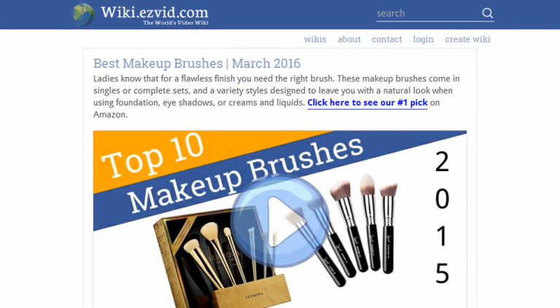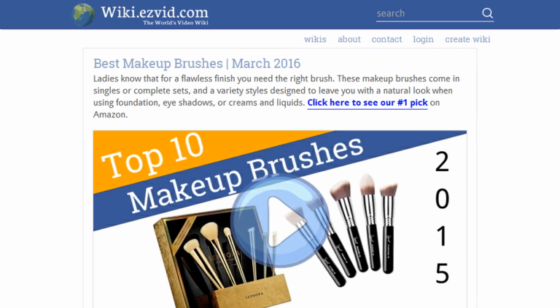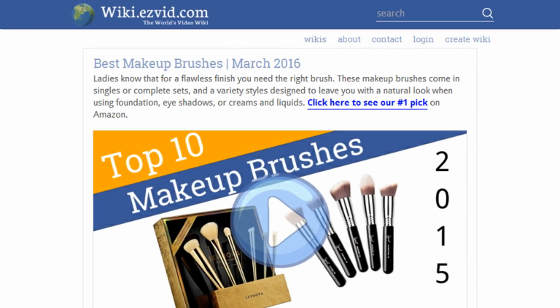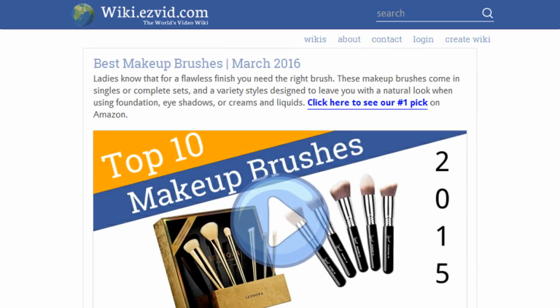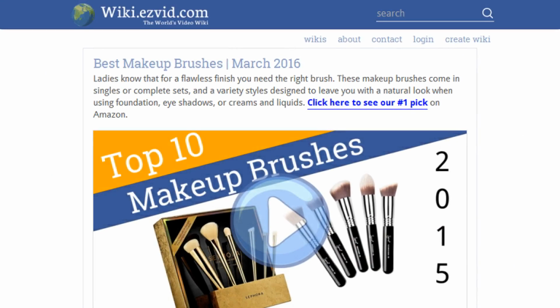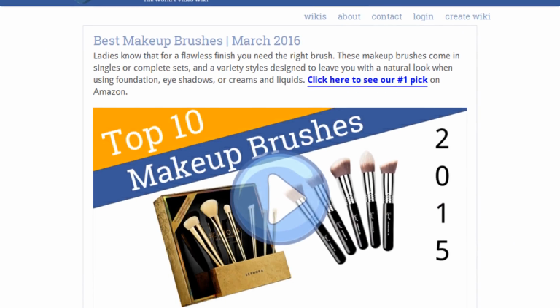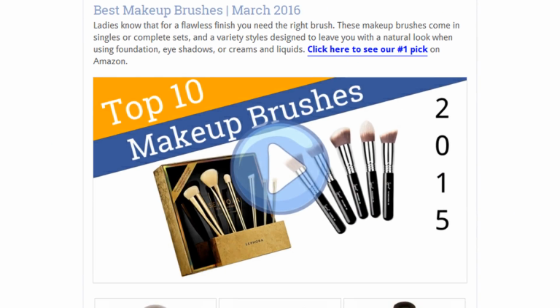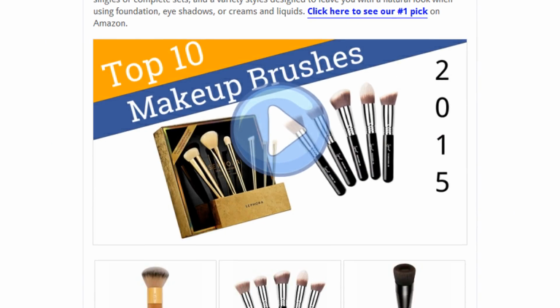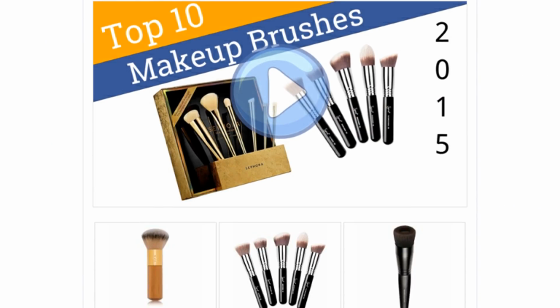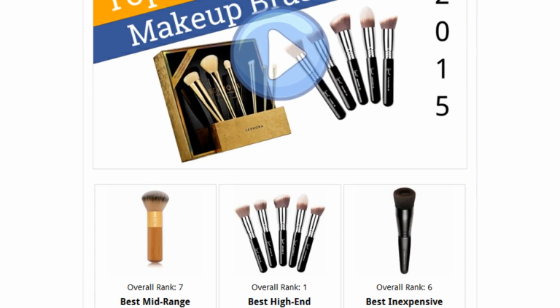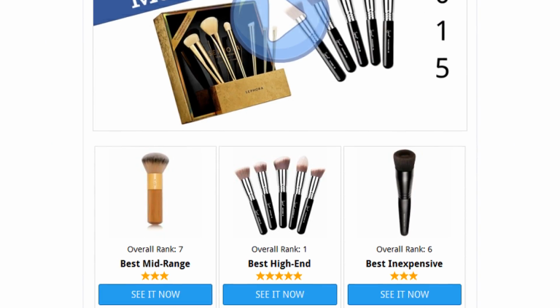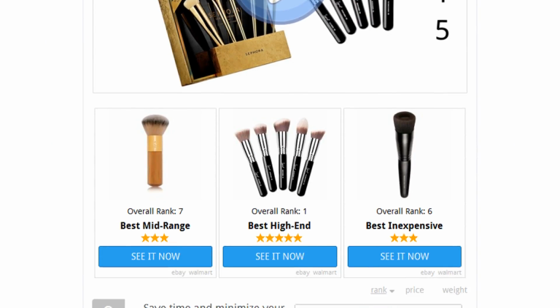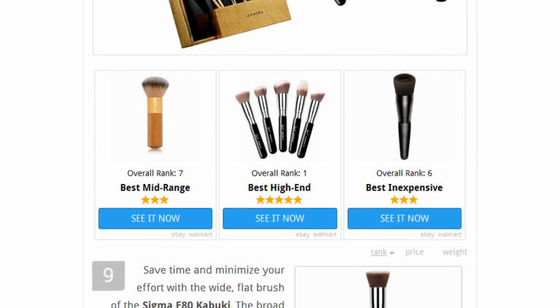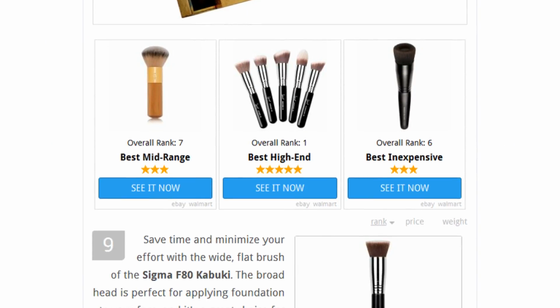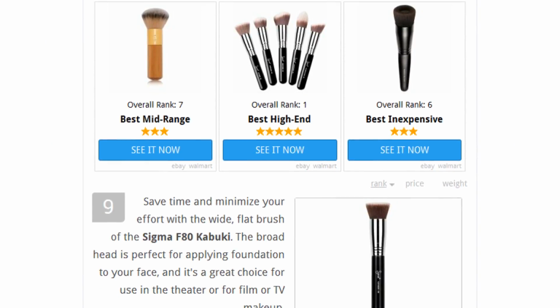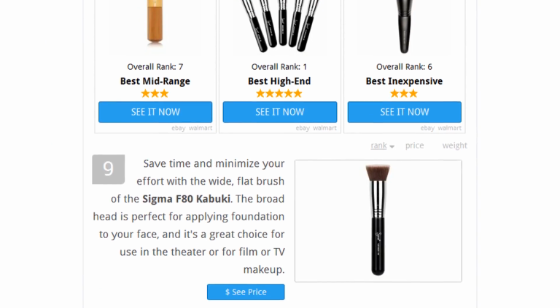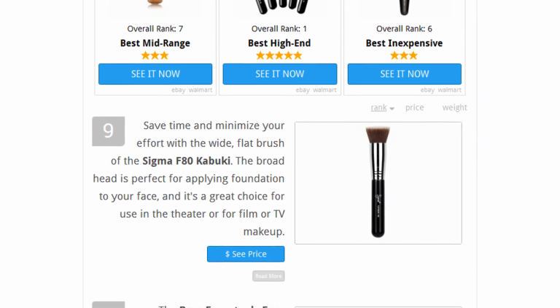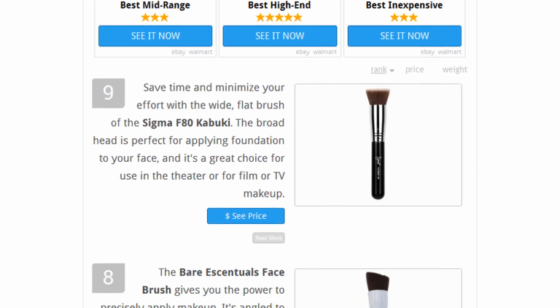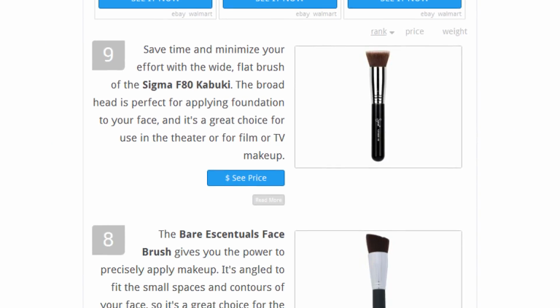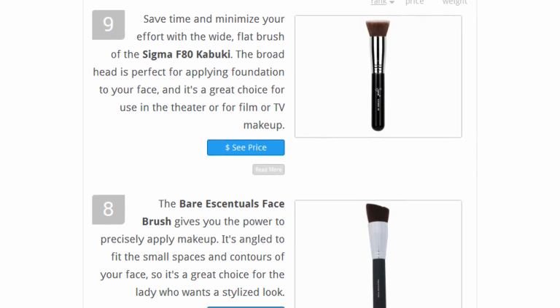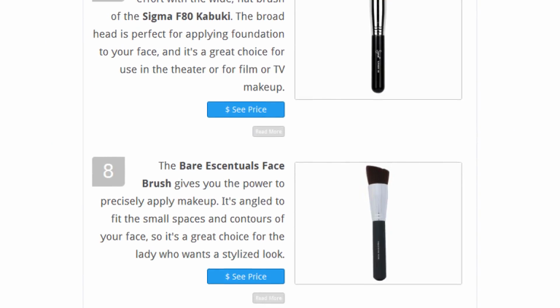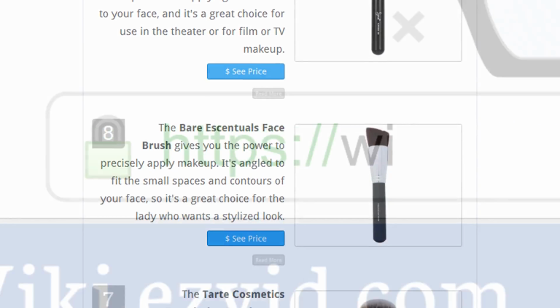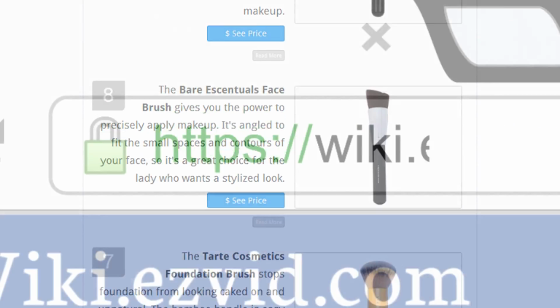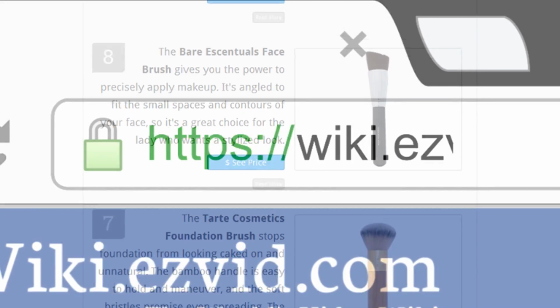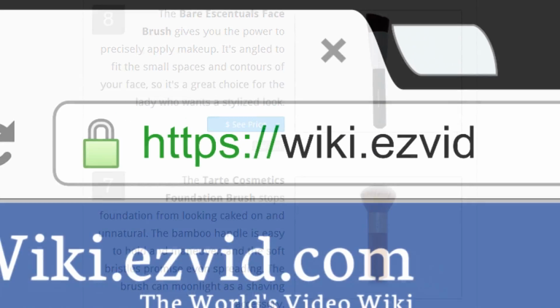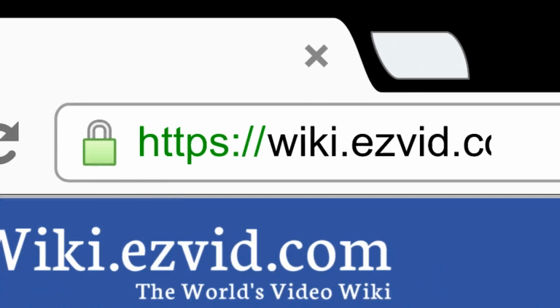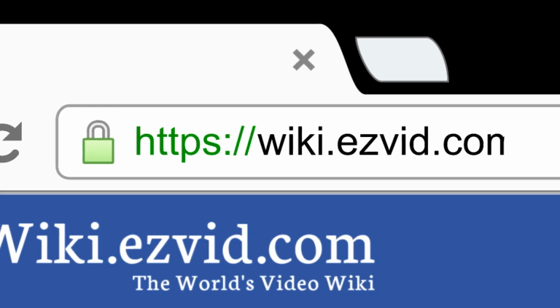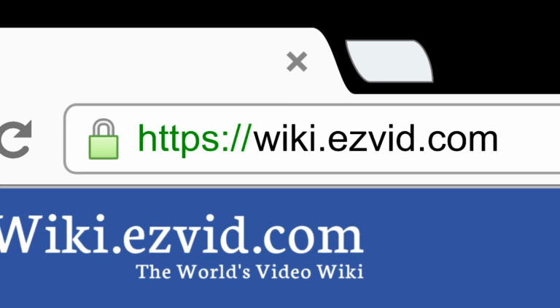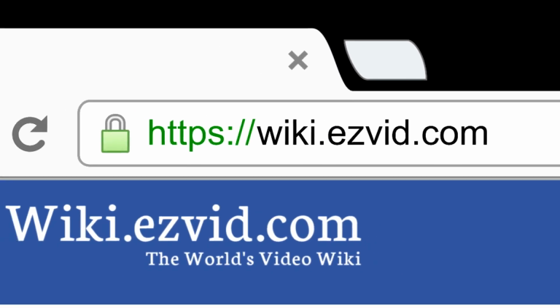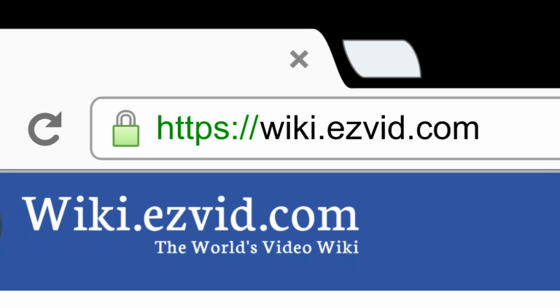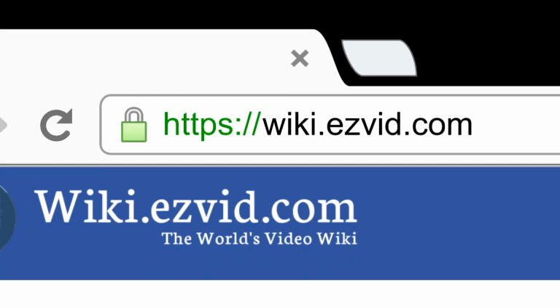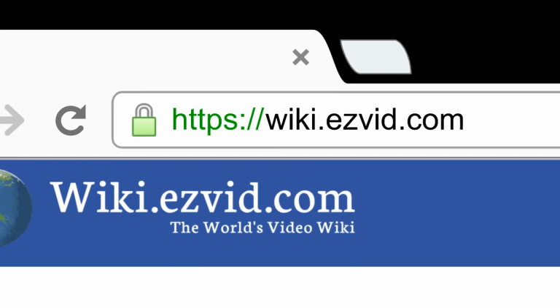To see all this stuff, go to wiki.easyvid.com and search for makeup brushes, or click beneath this video.